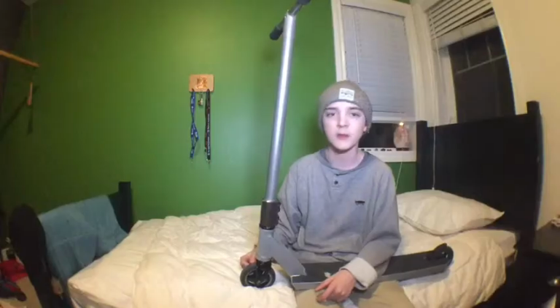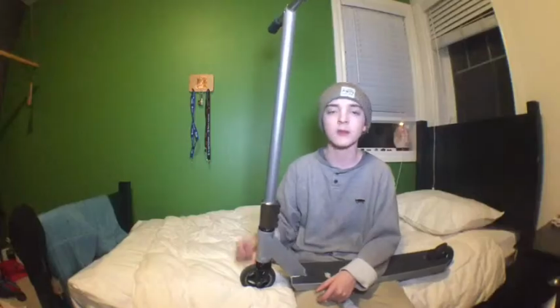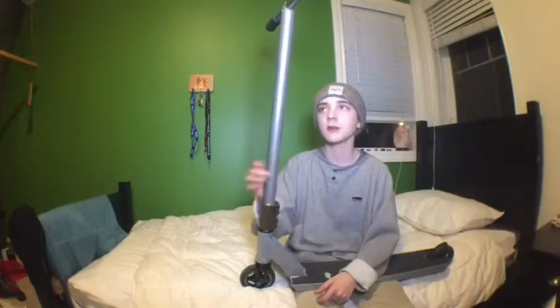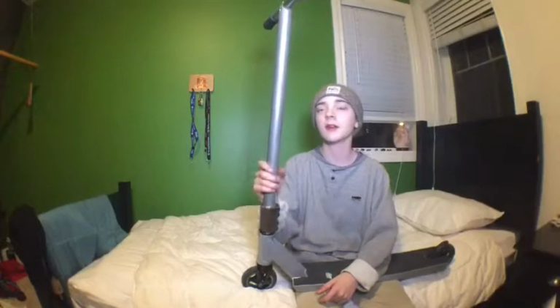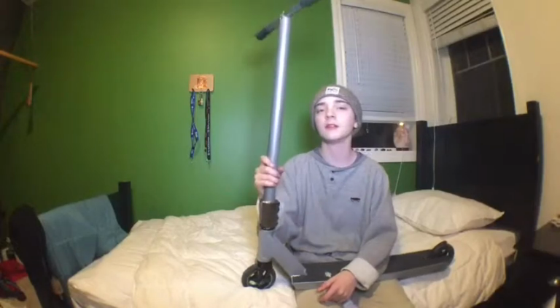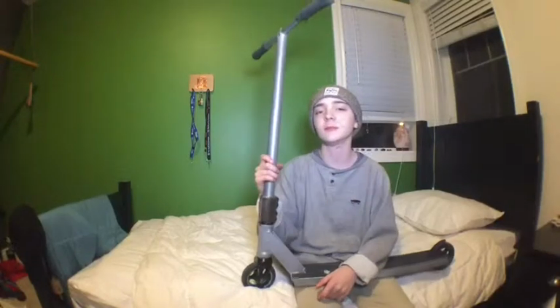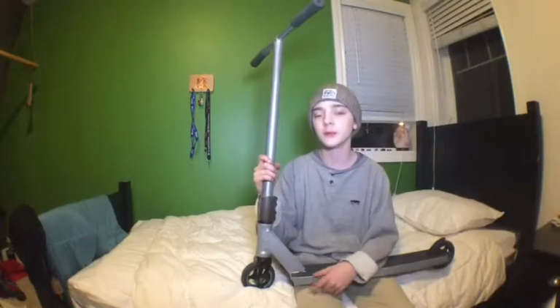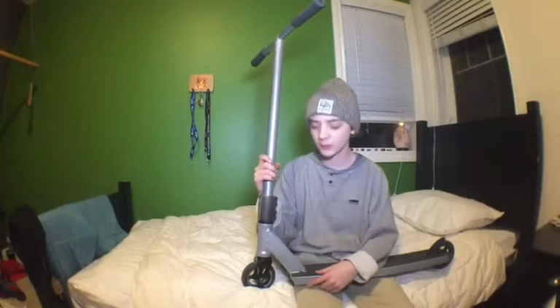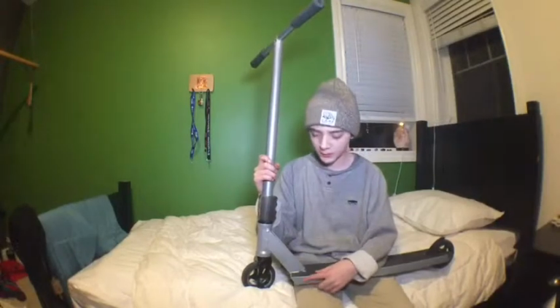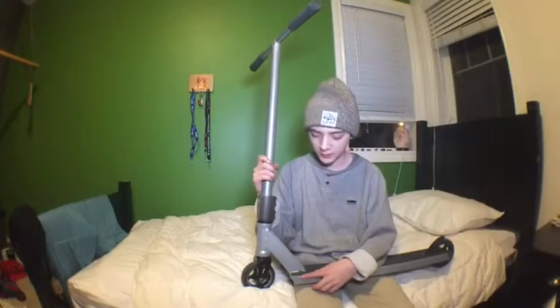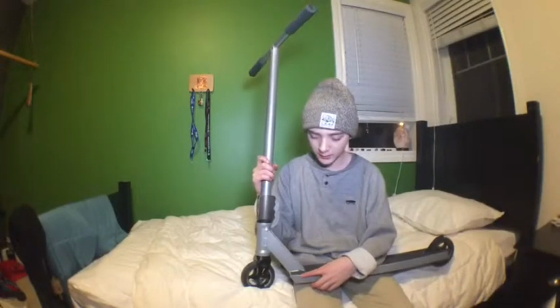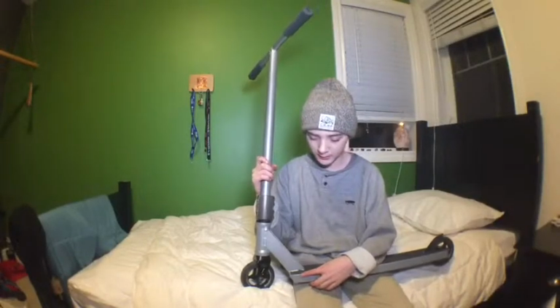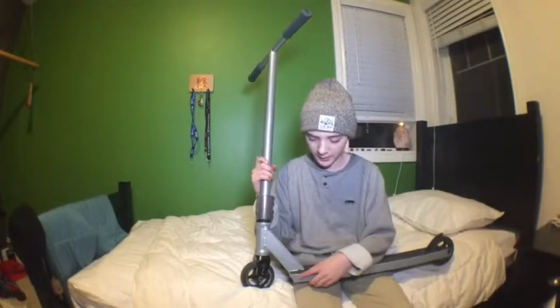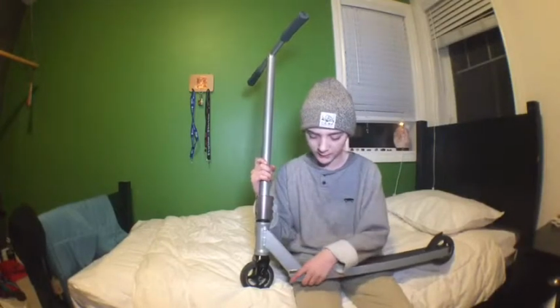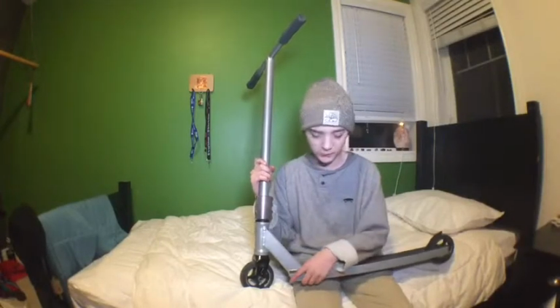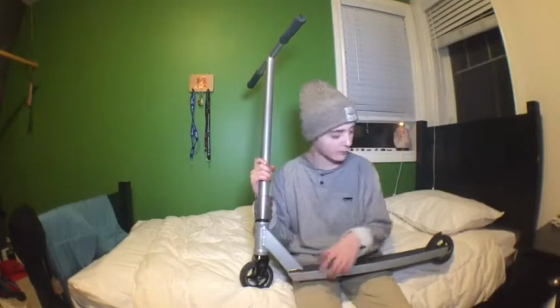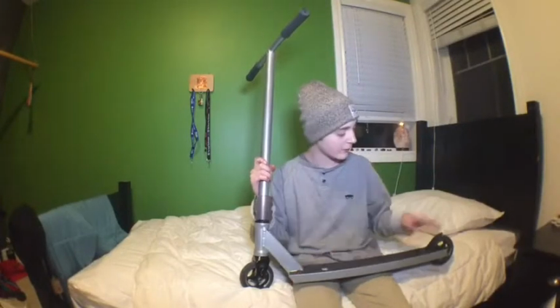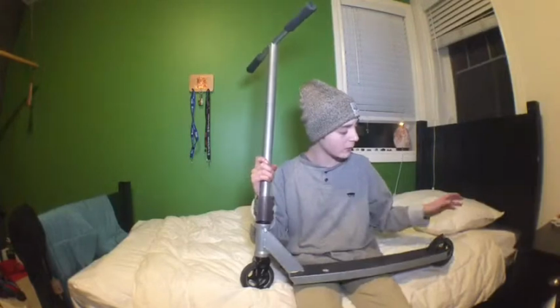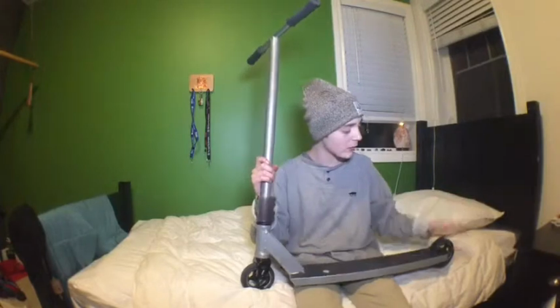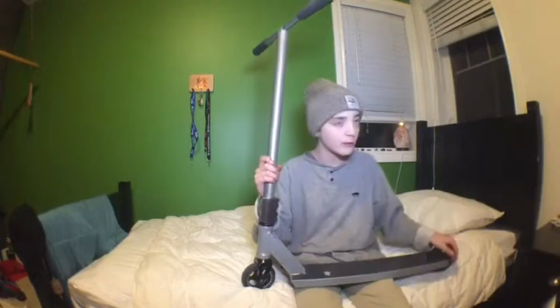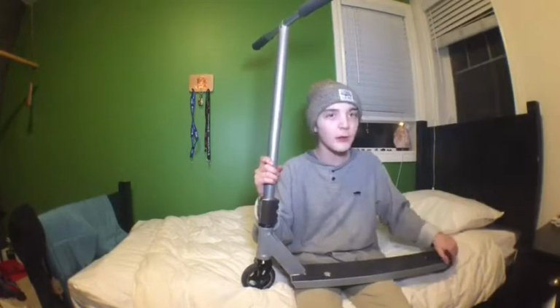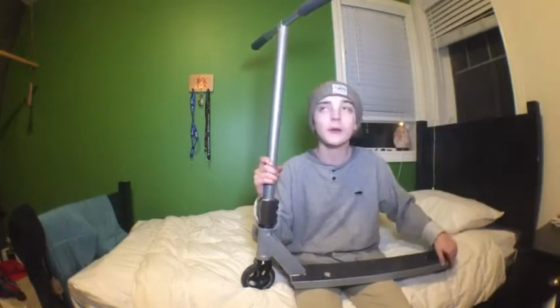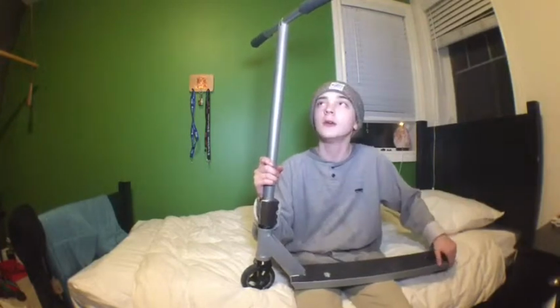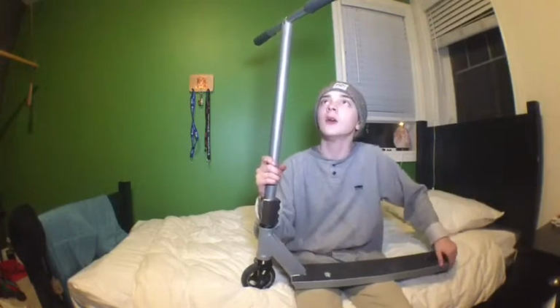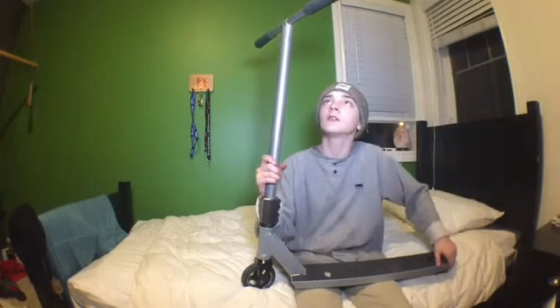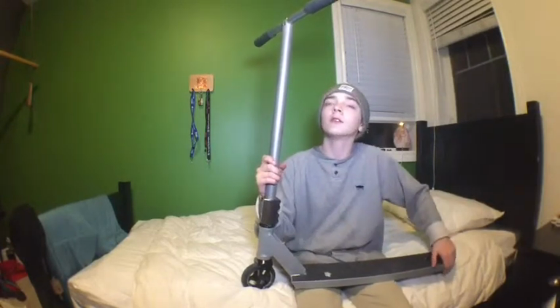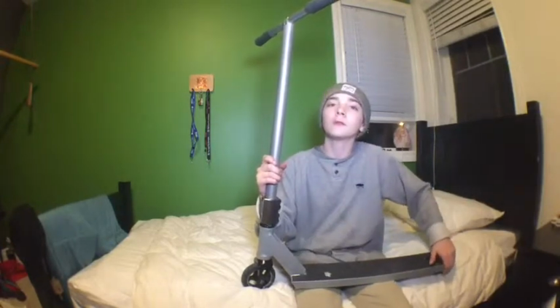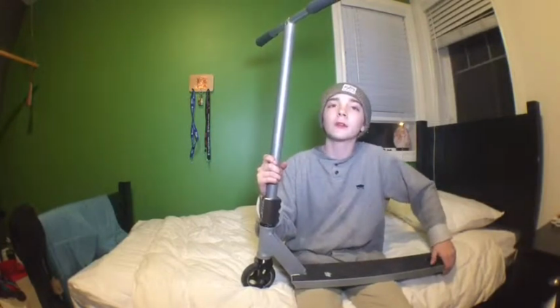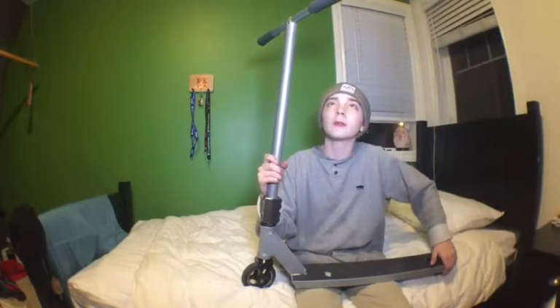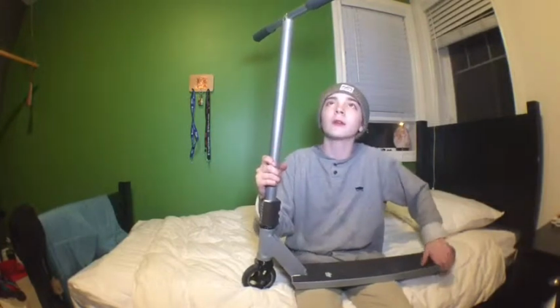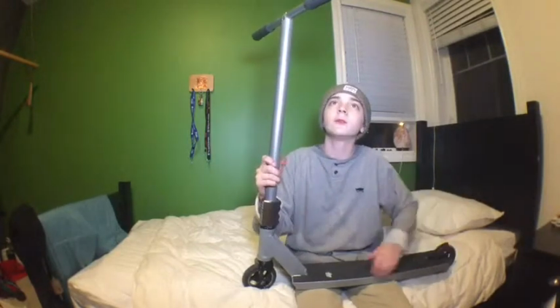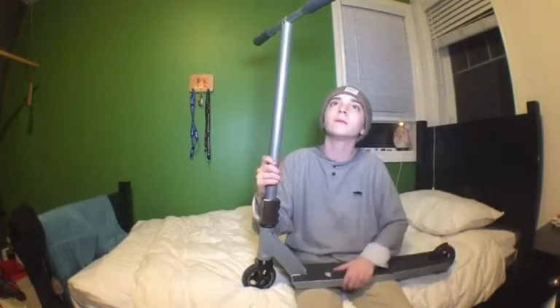Hey guys, Ethan Lahoot here, and I have a scooter check for you guys today, so I'm just gonna get right into it.